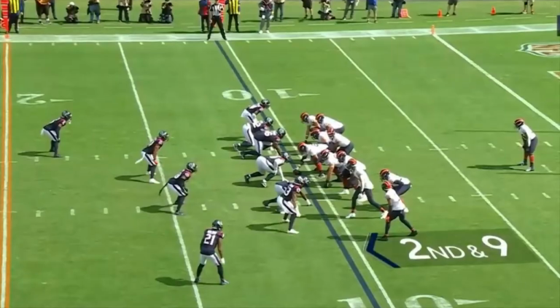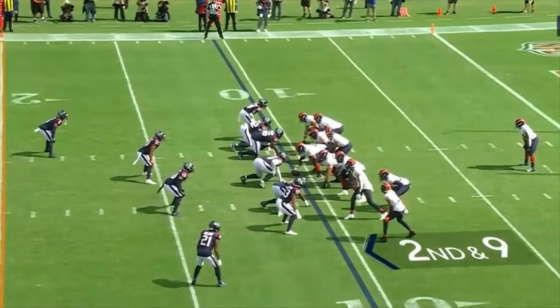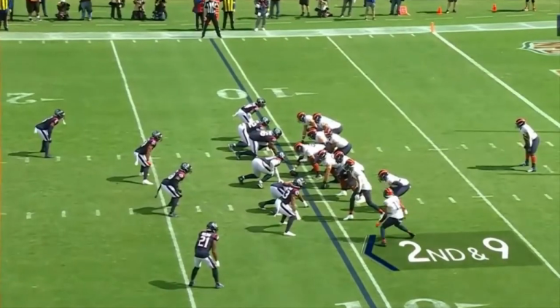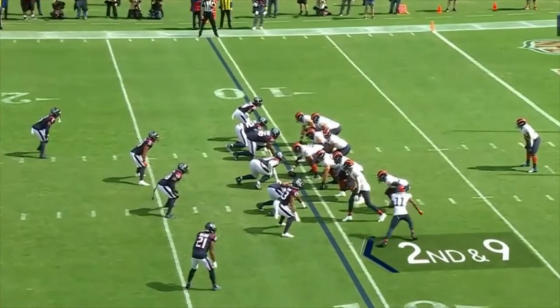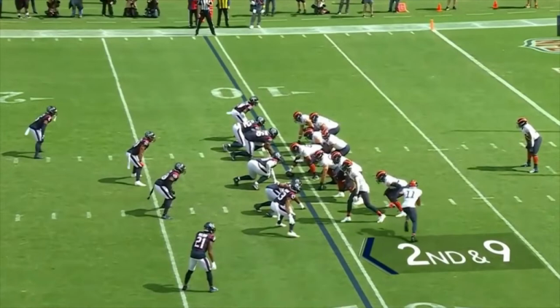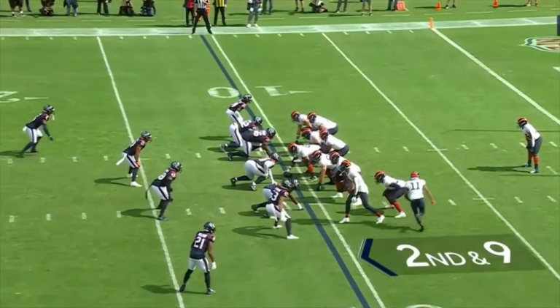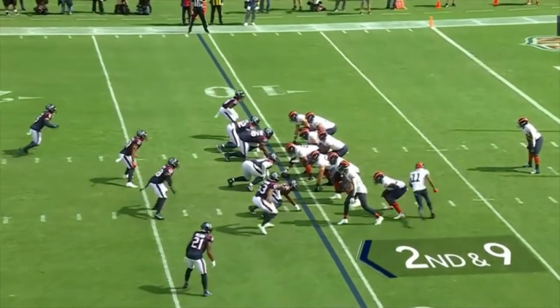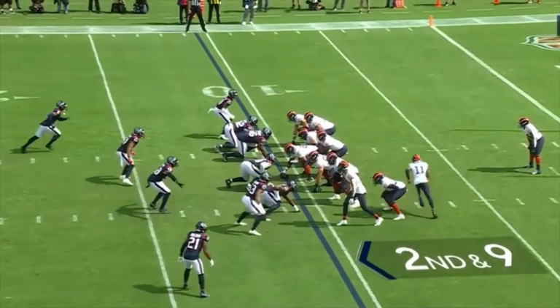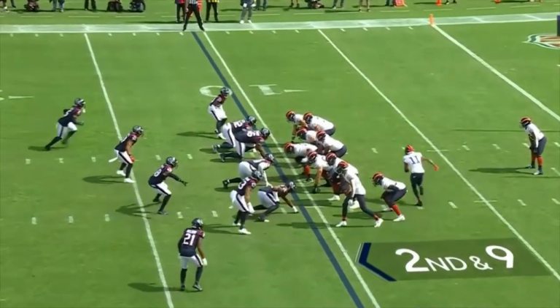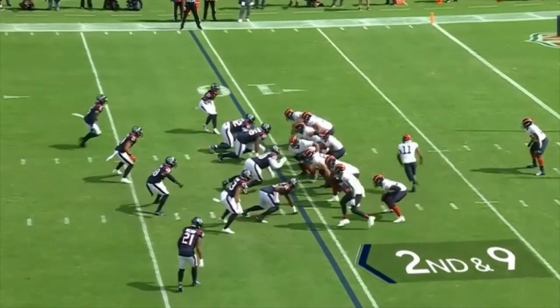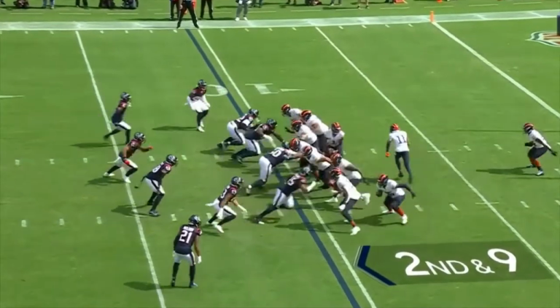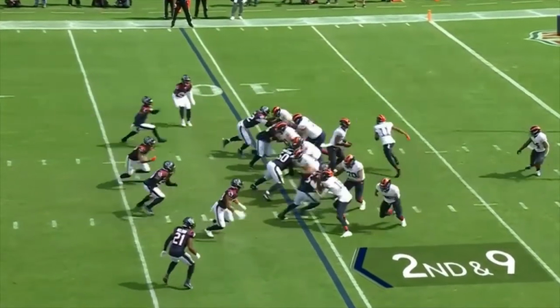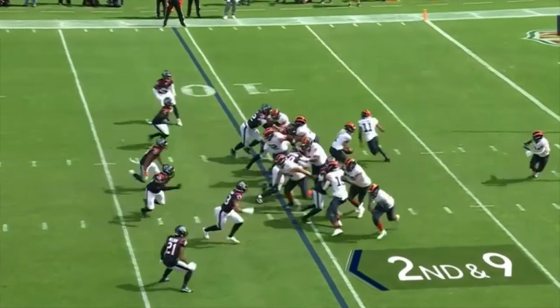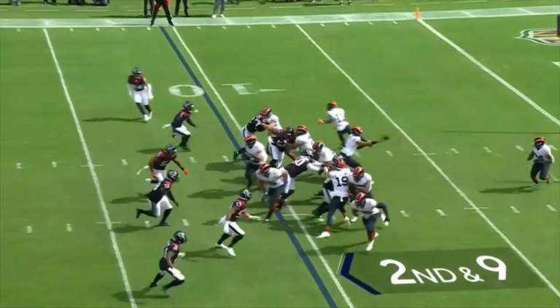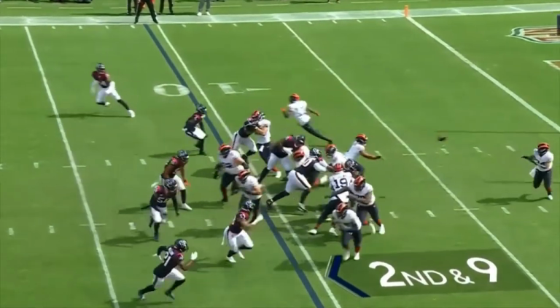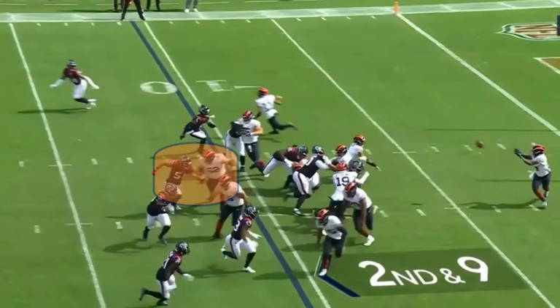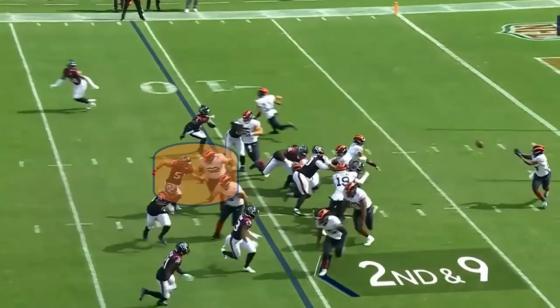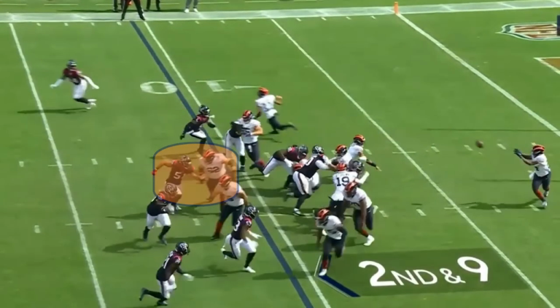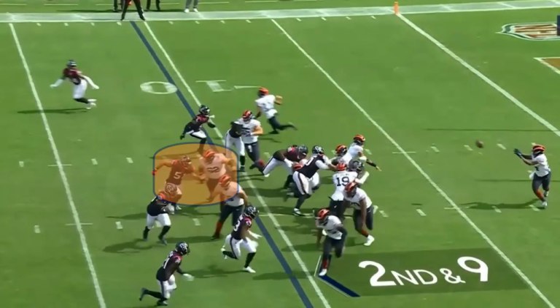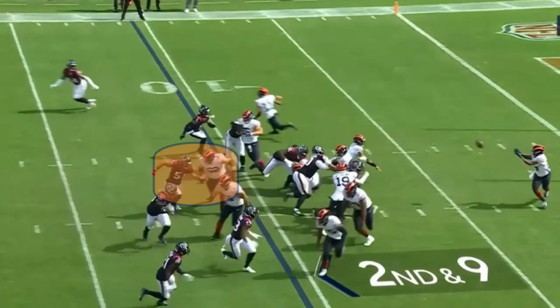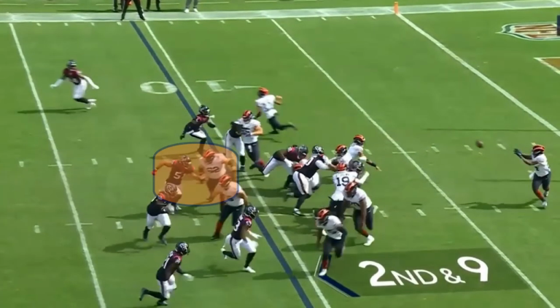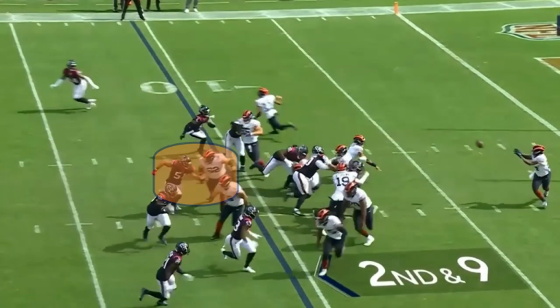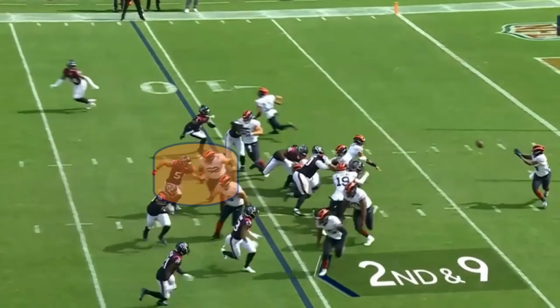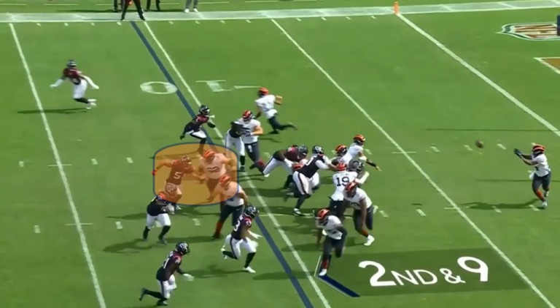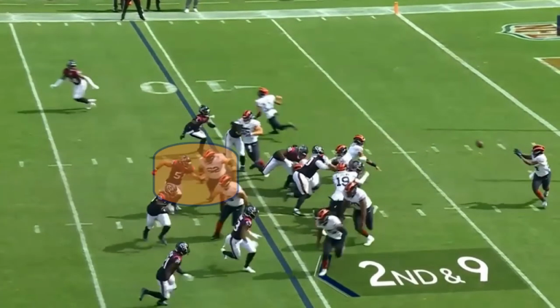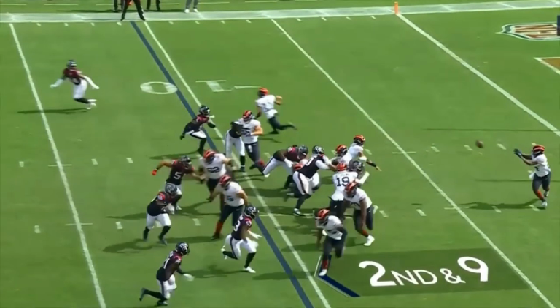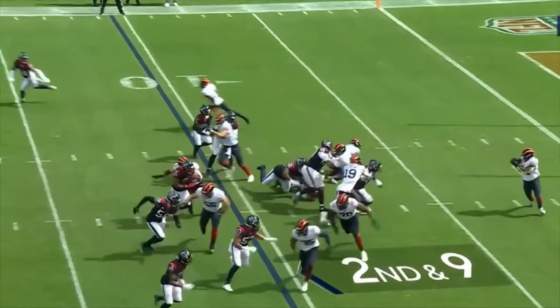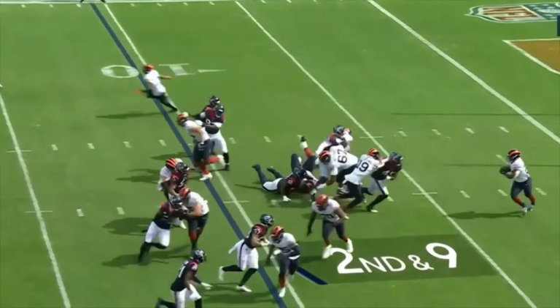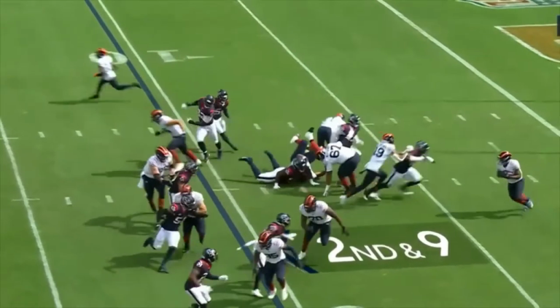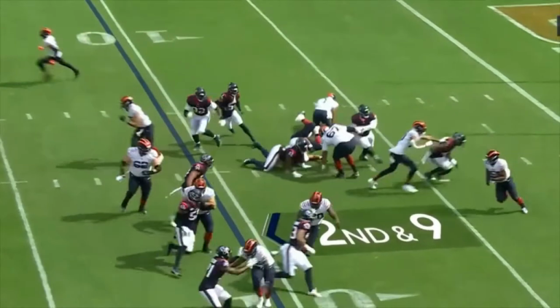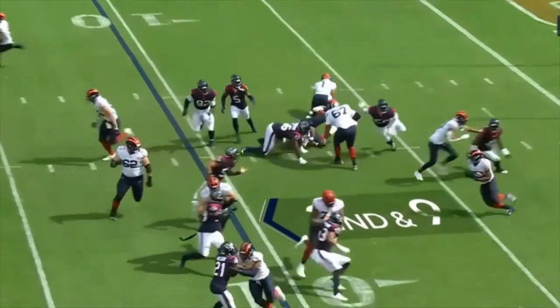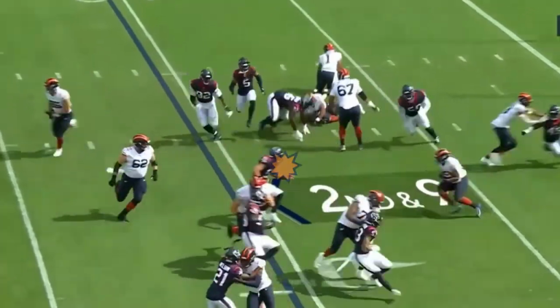On this play, you can see where Lucas Patrick misses his block, but Herbert's met head-to-head with the defender and powers right through him.